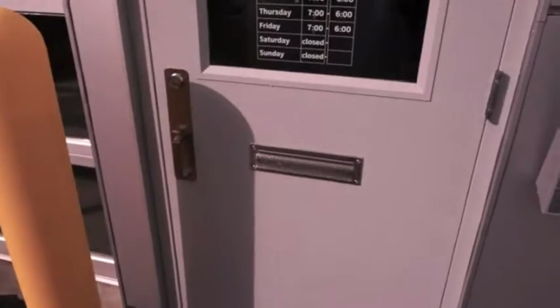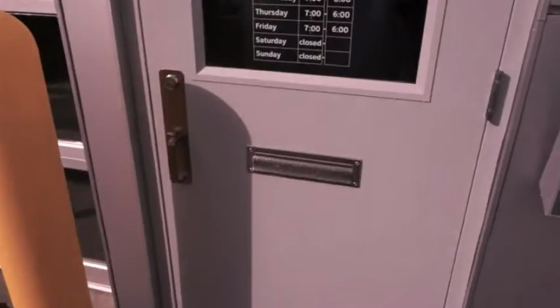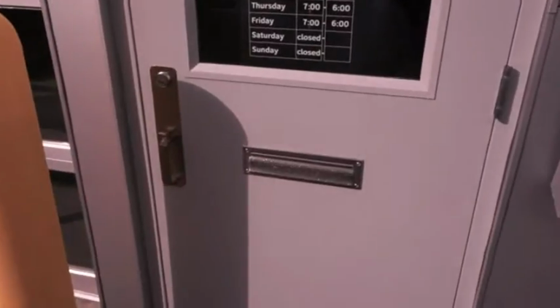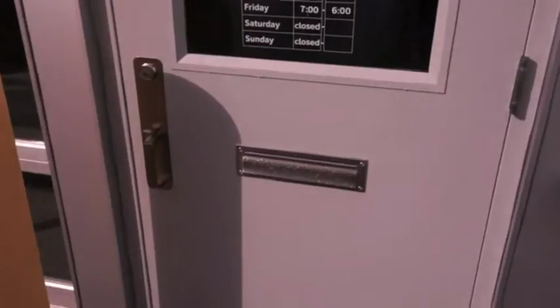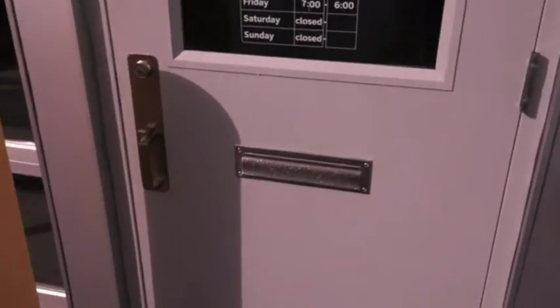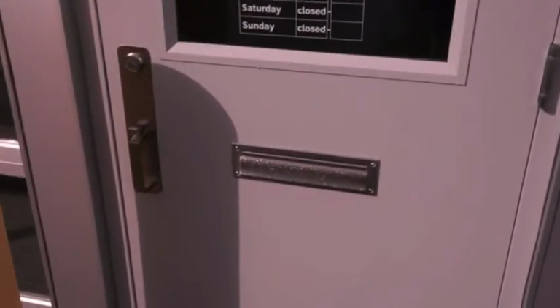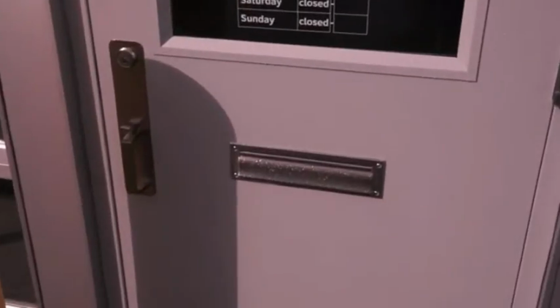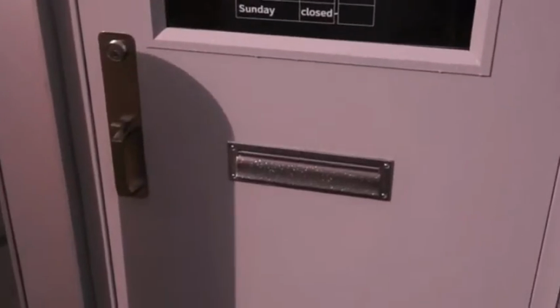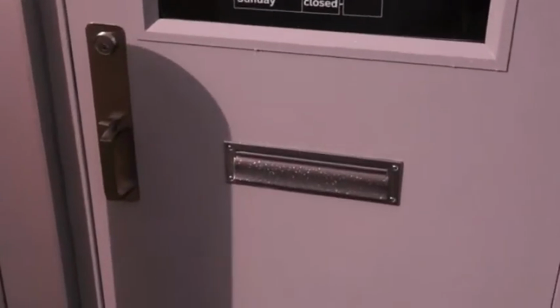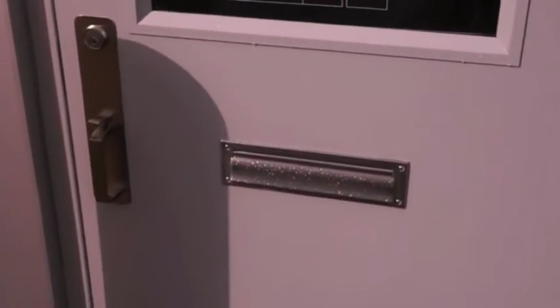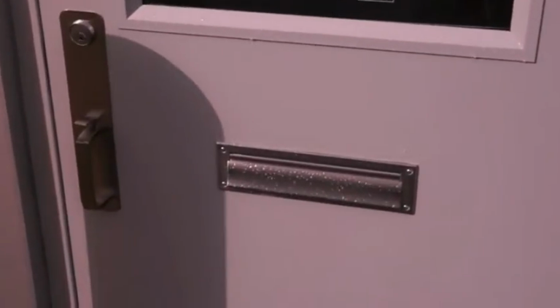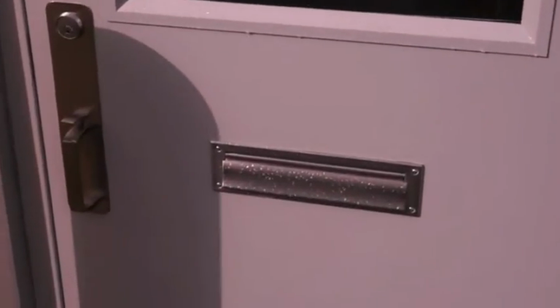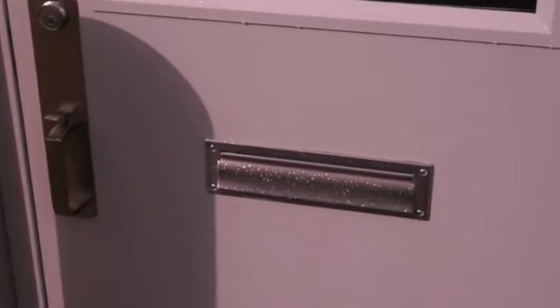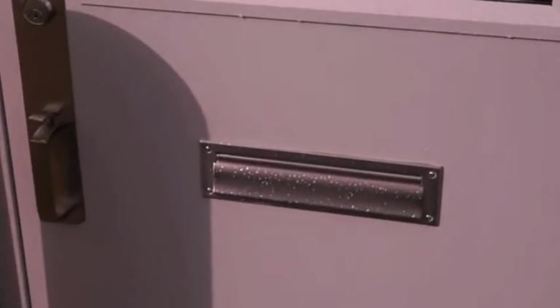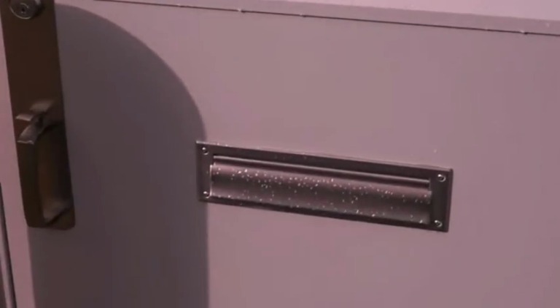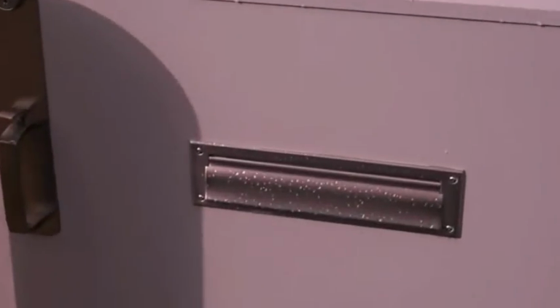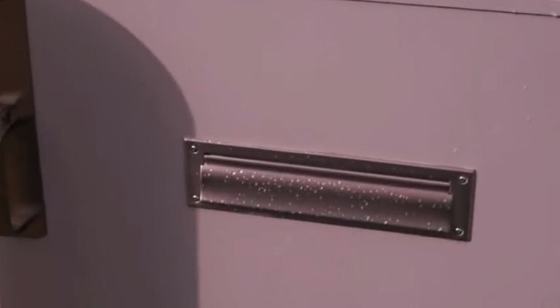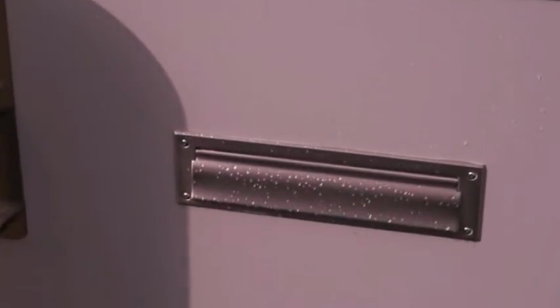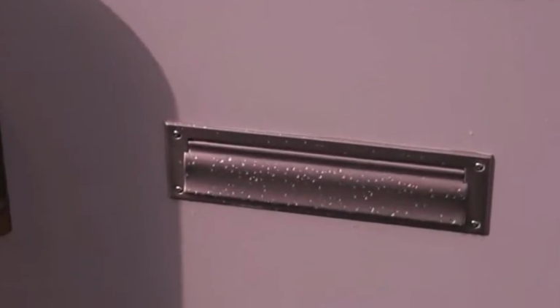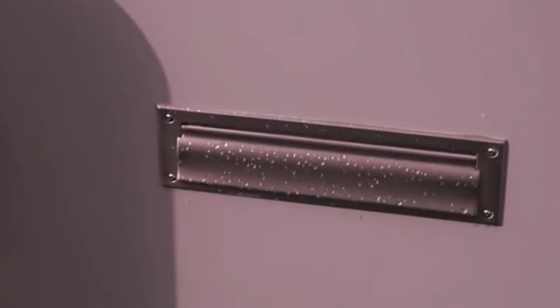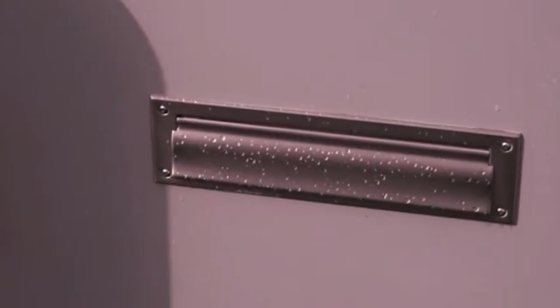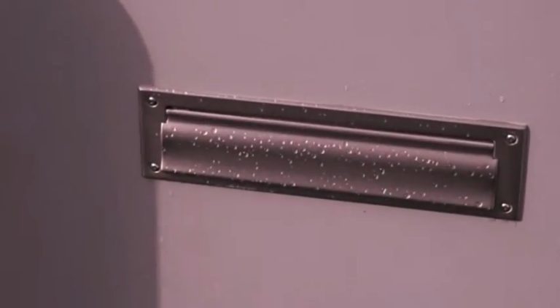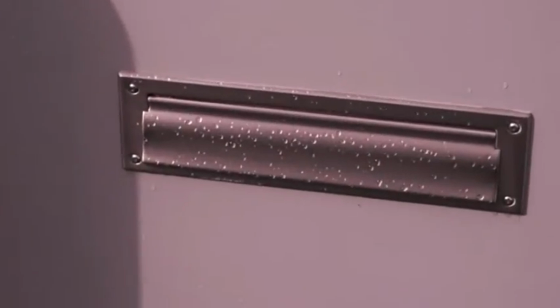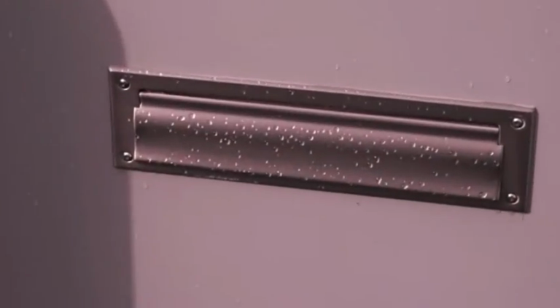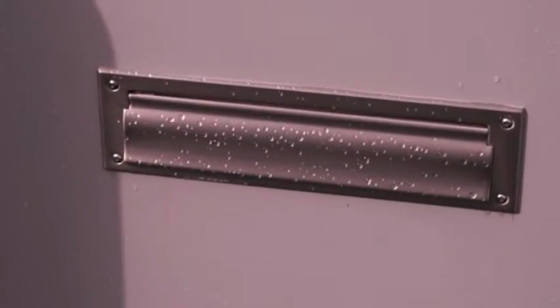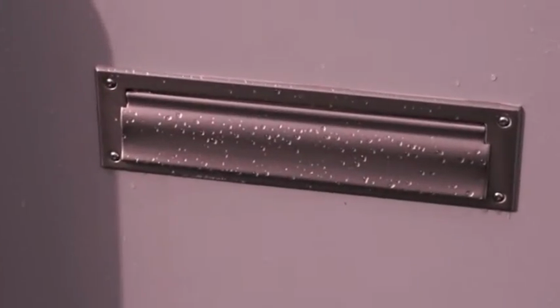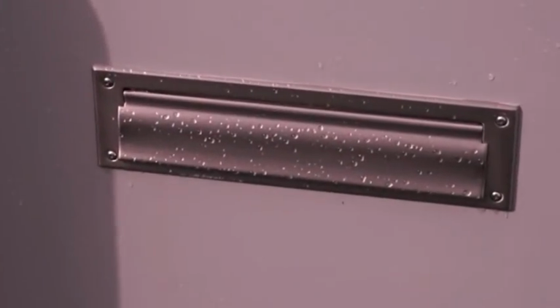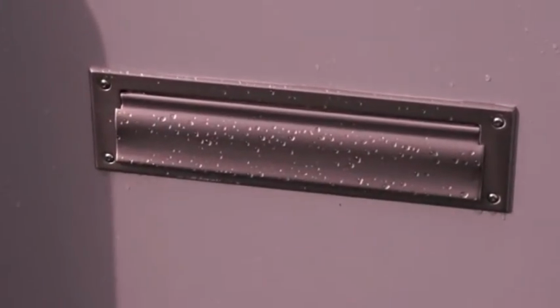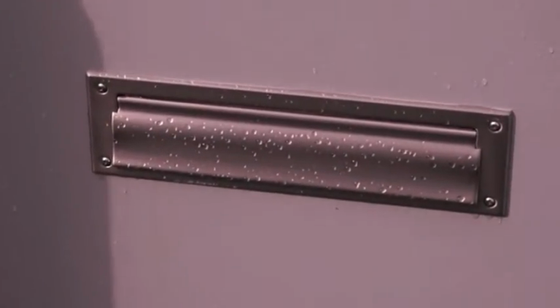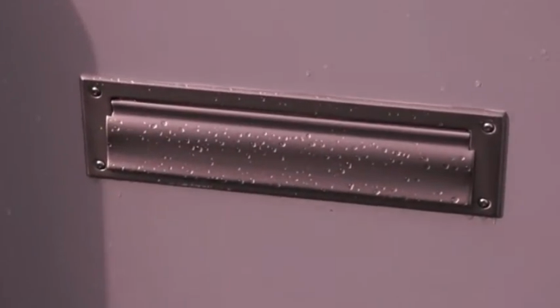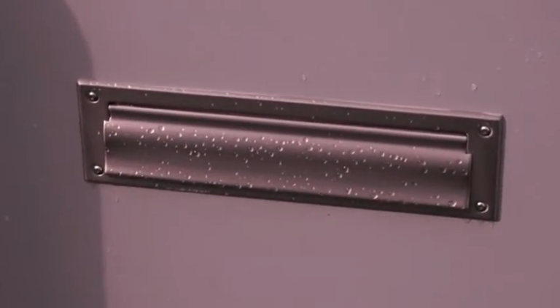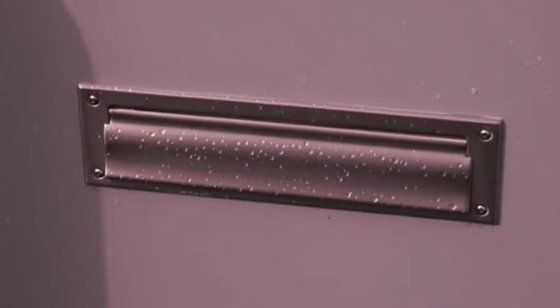Once you have the envelope completely filled out, place your keys inside, seal the envelope and stick it through the mail slot.